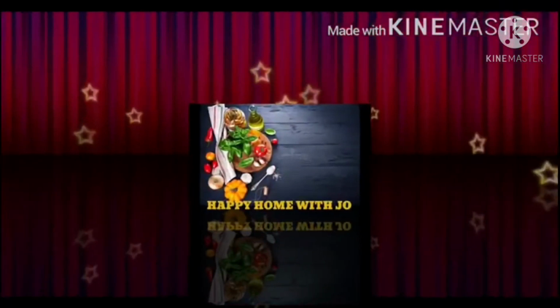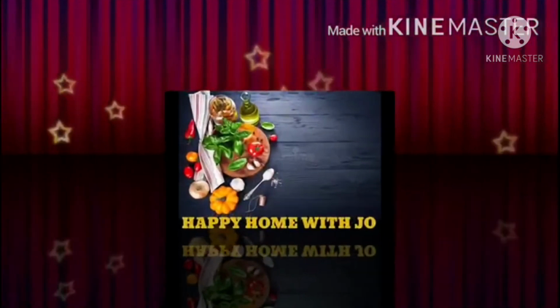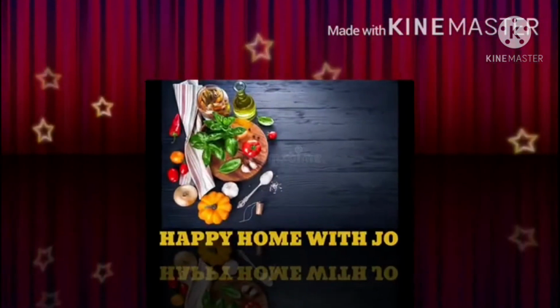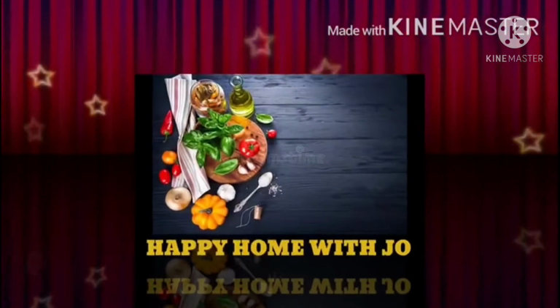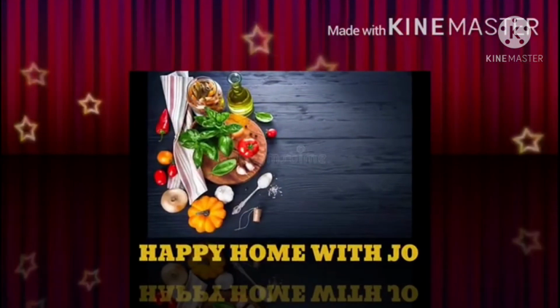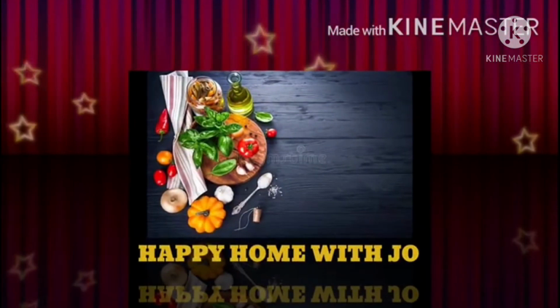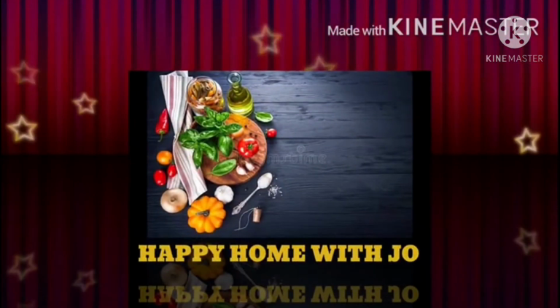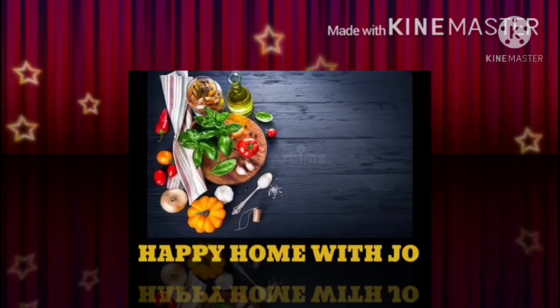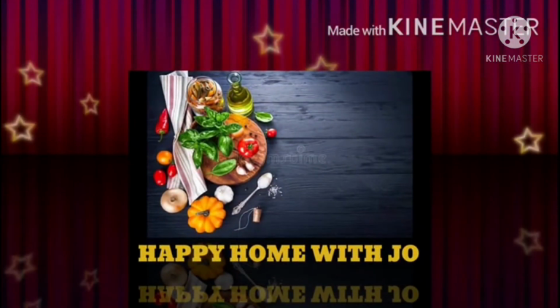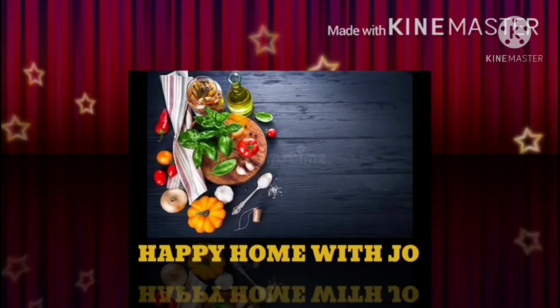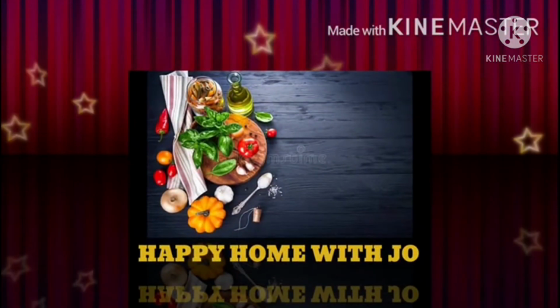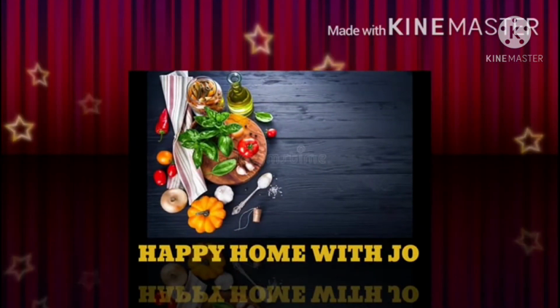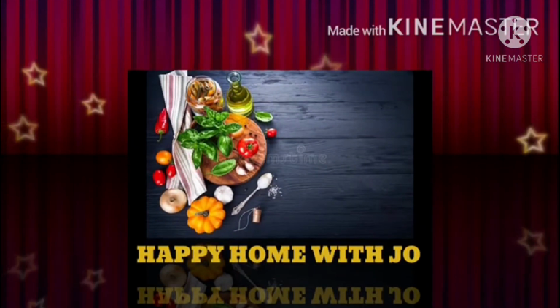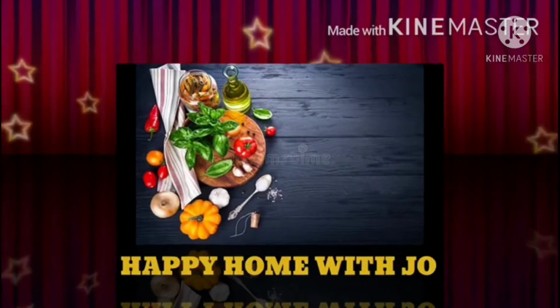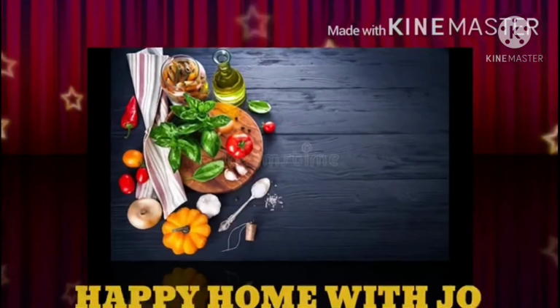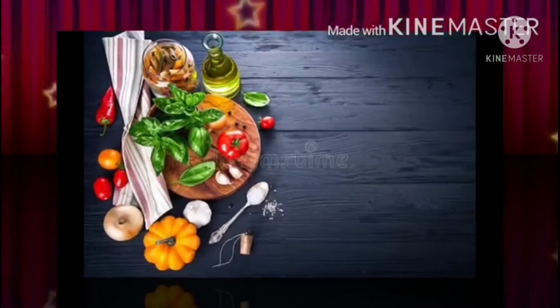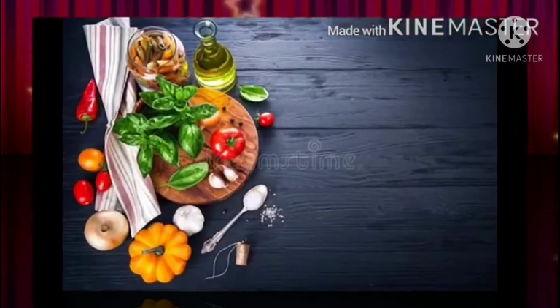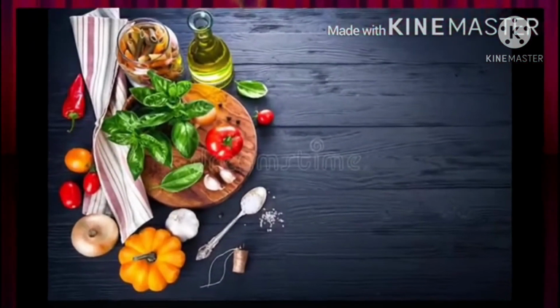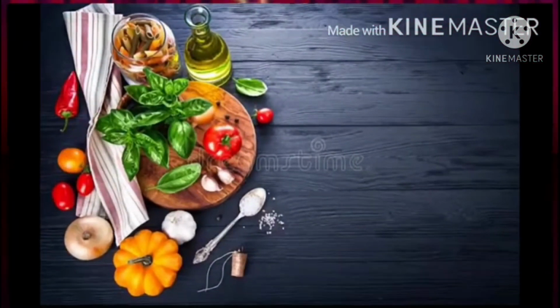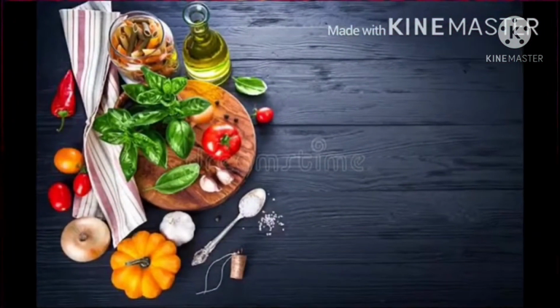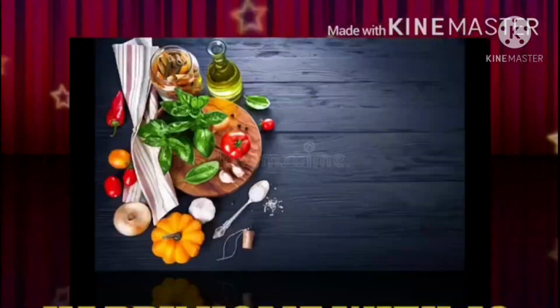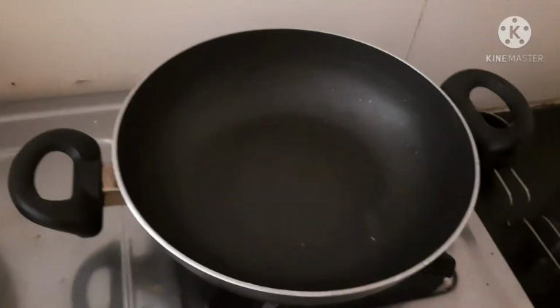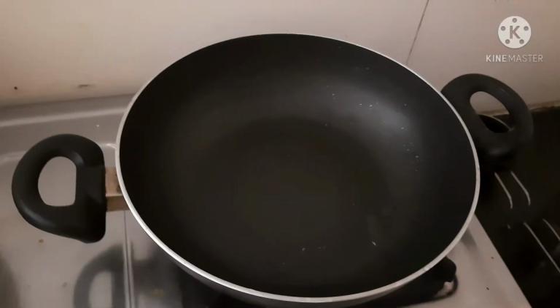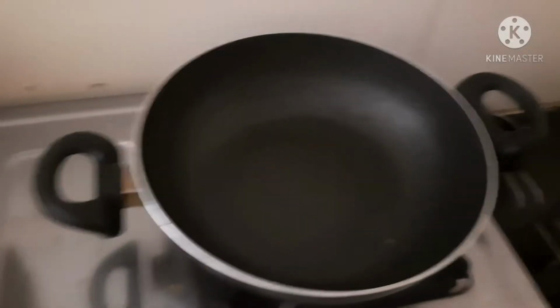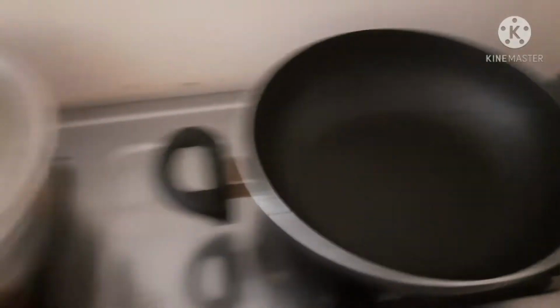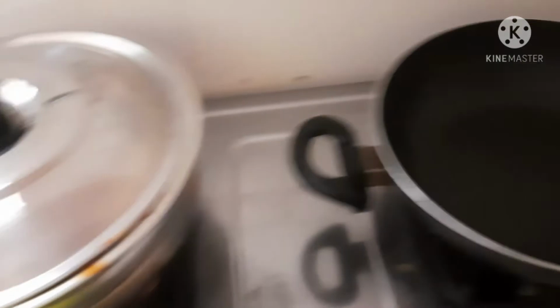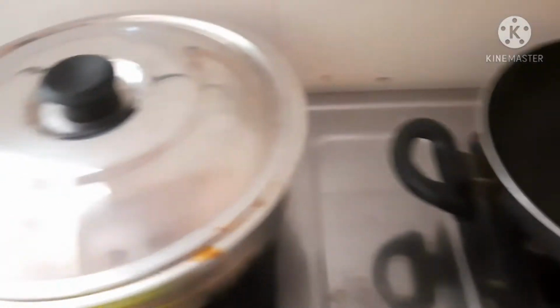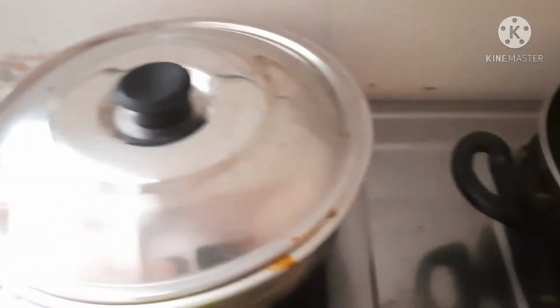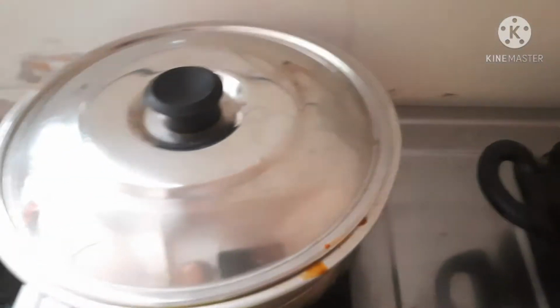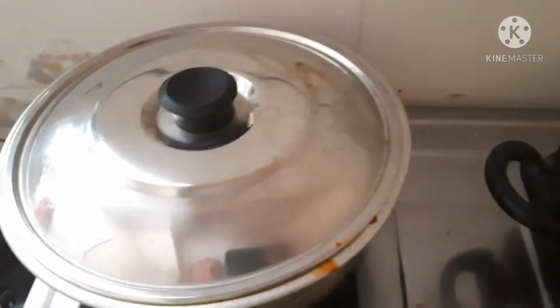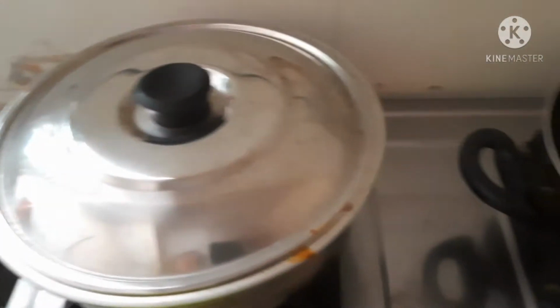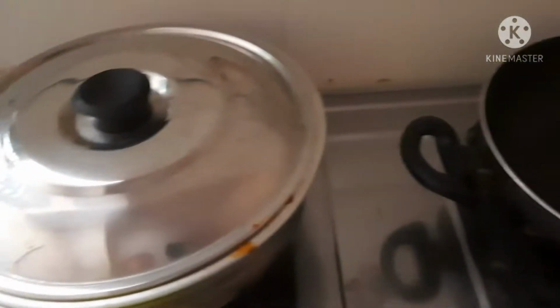Hi friends! Welcome to my channel, Happy Home with Jo! Today we are going to show you a non-veg recipe.